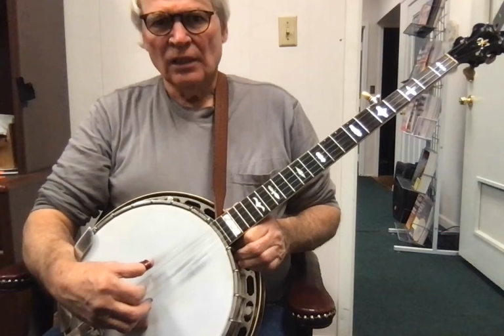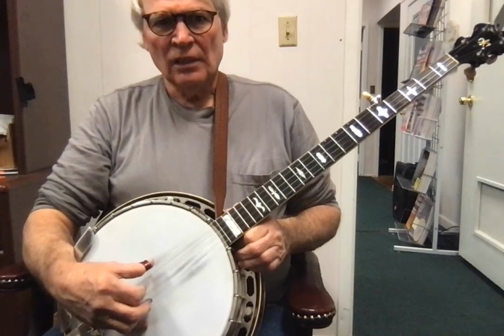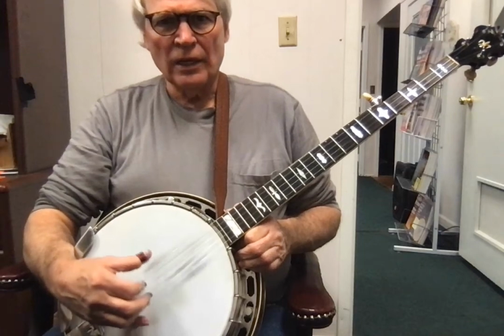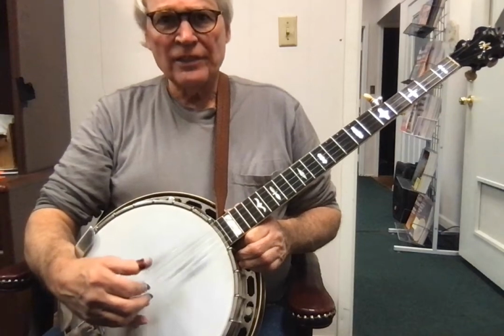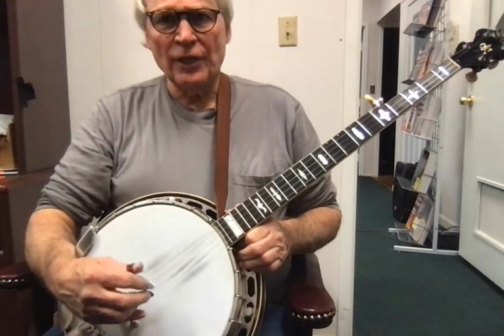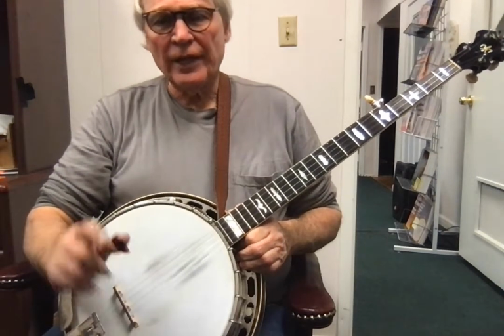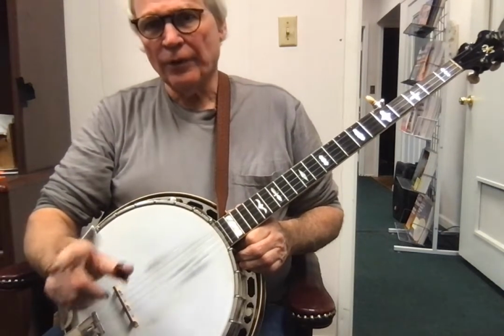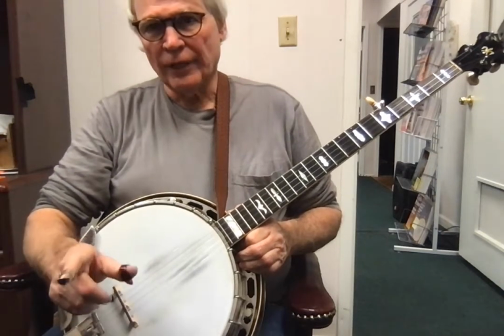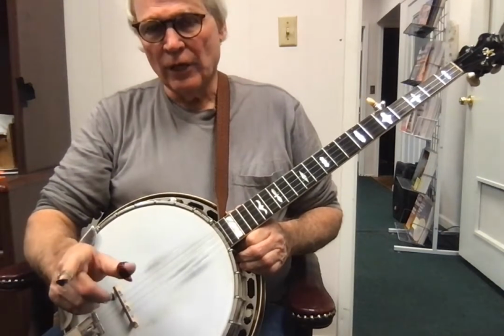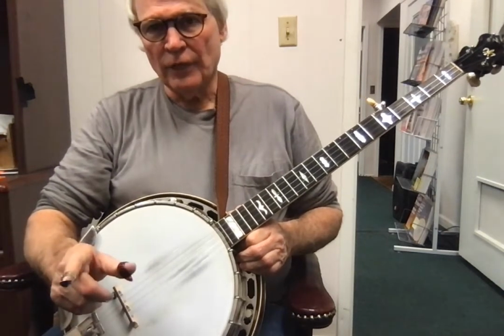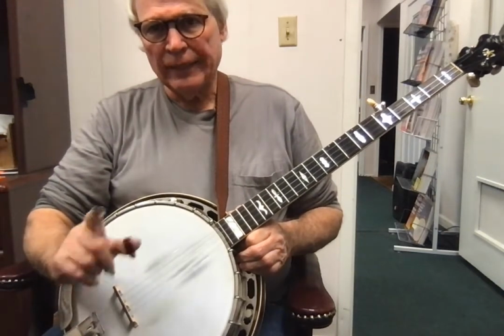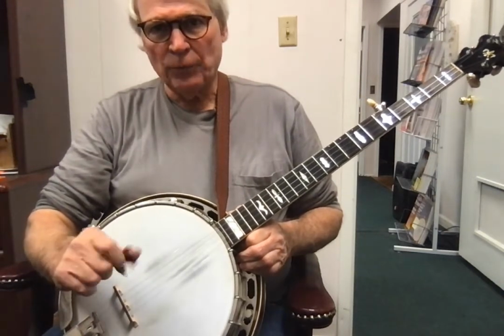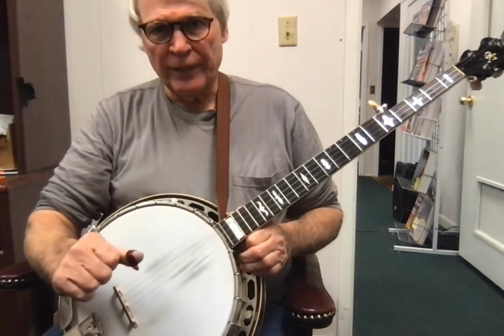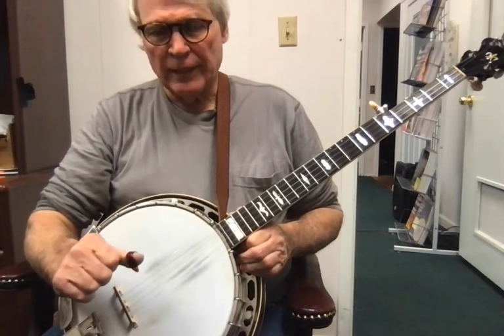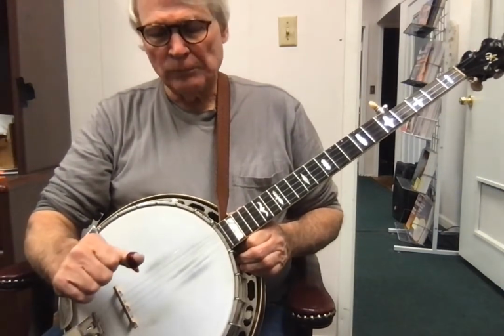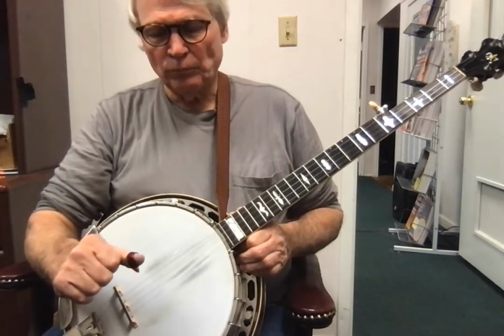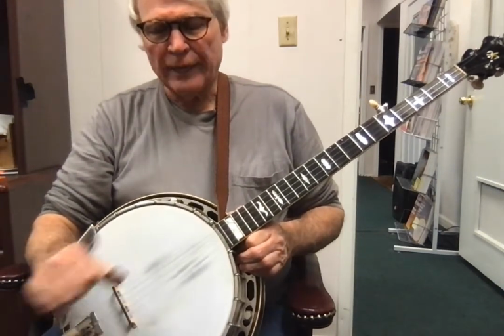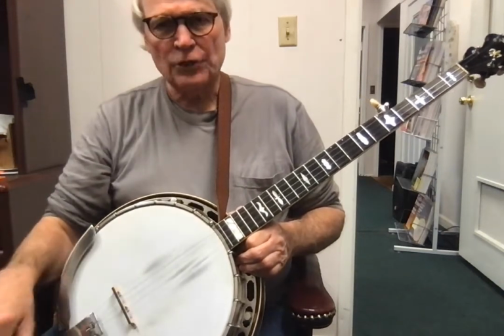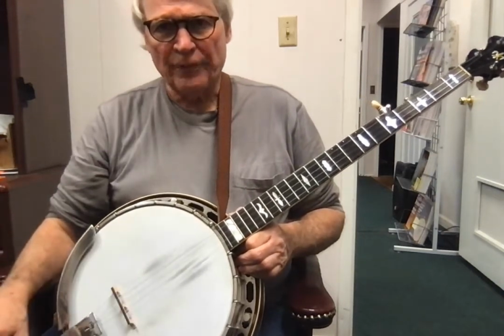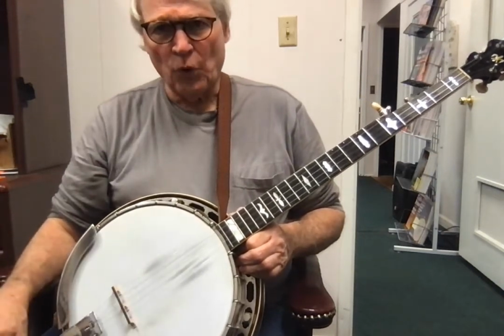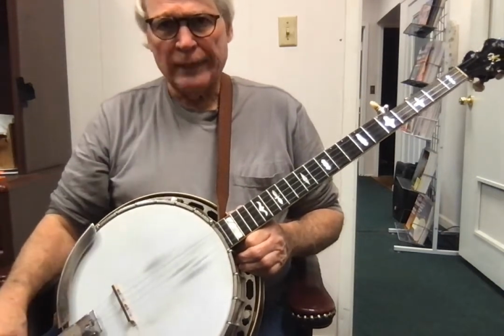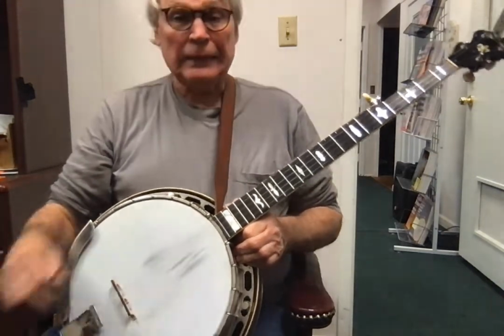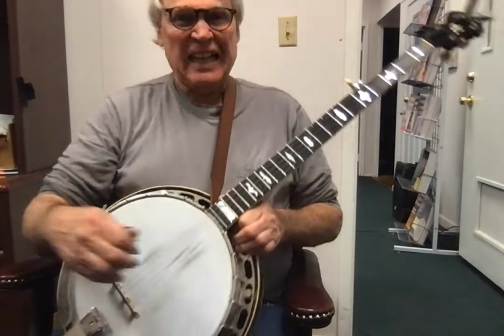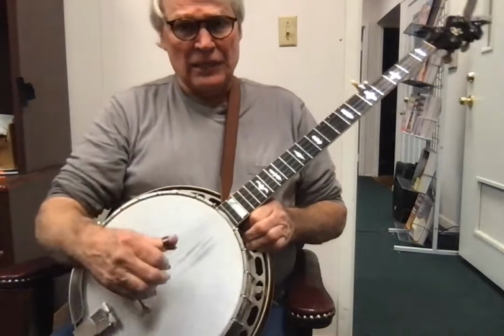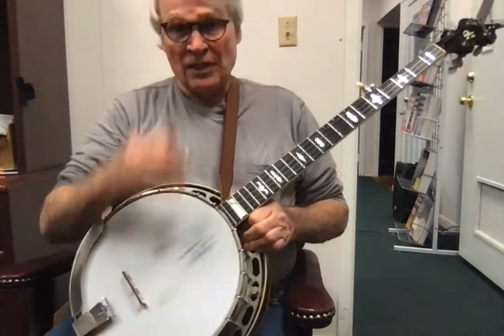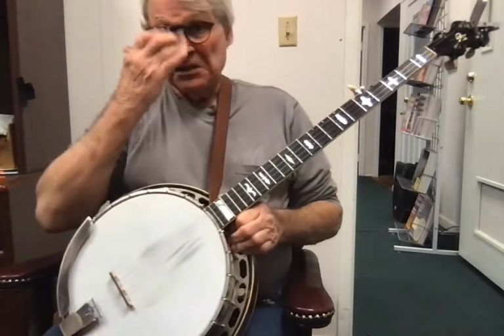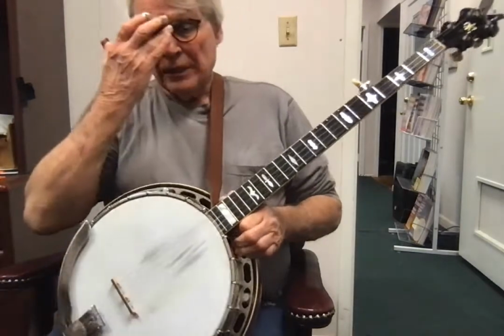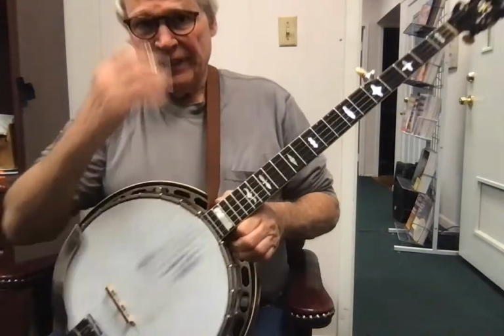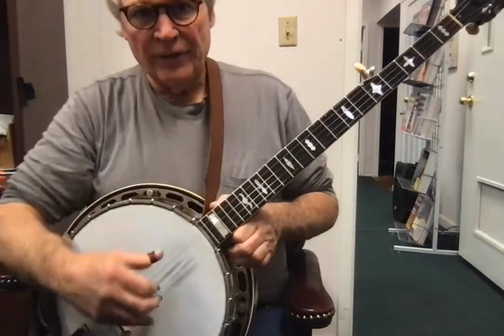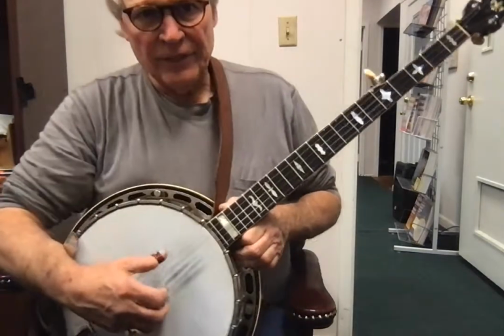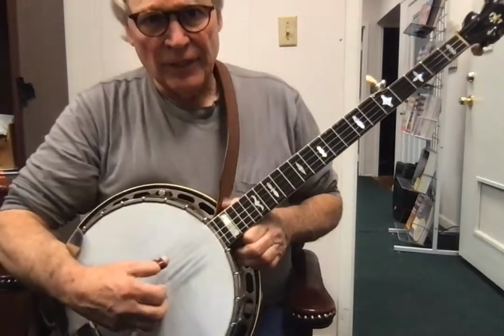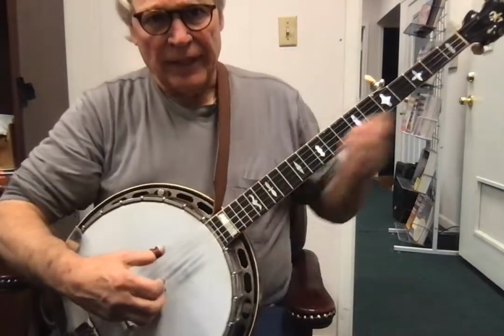All right, so now we're going to go over a lick we practiced before in class. And here is the lick.